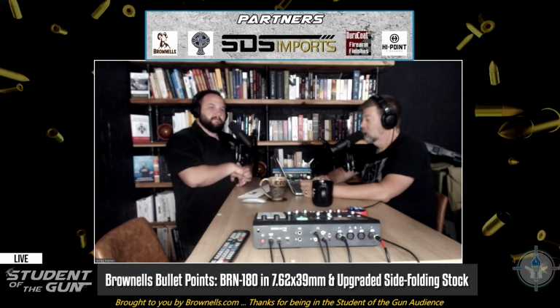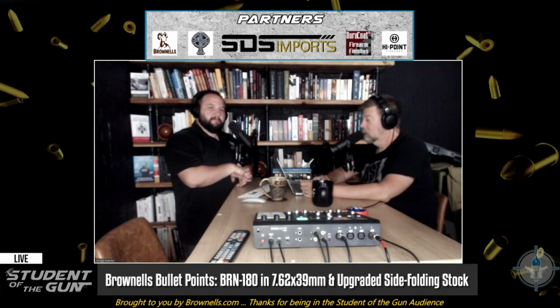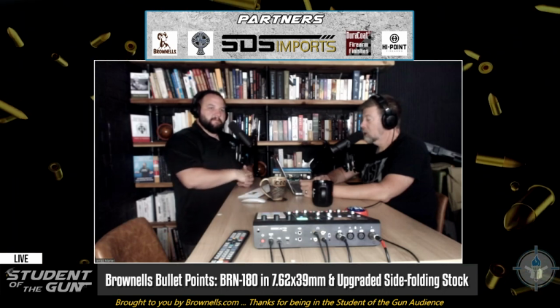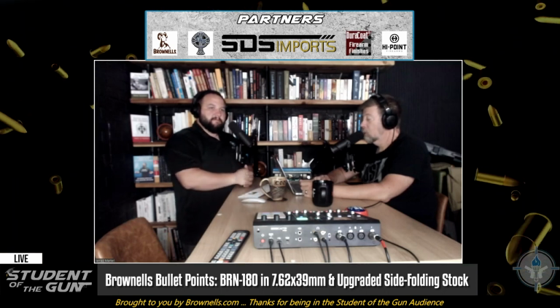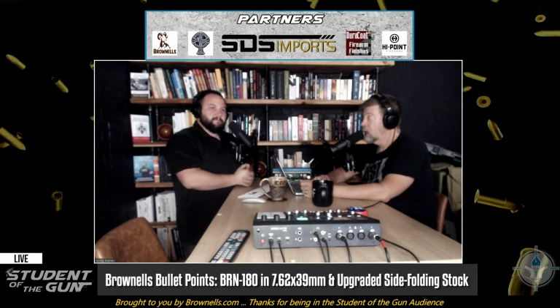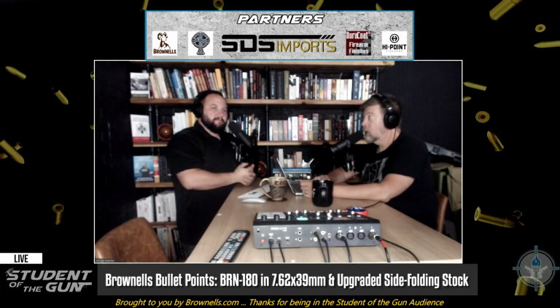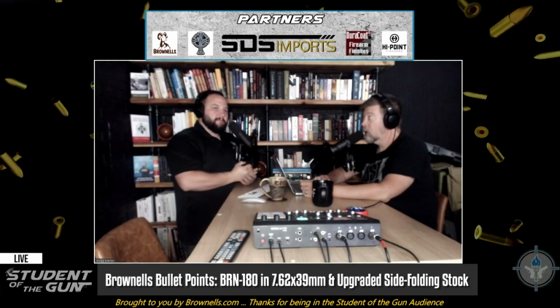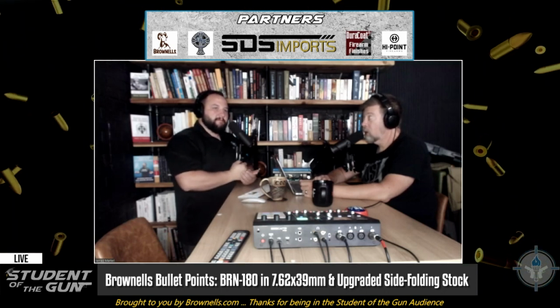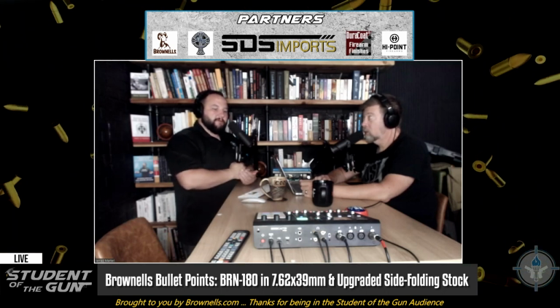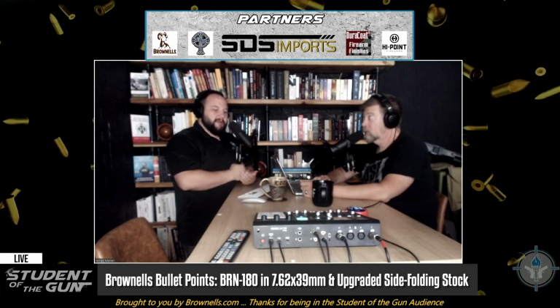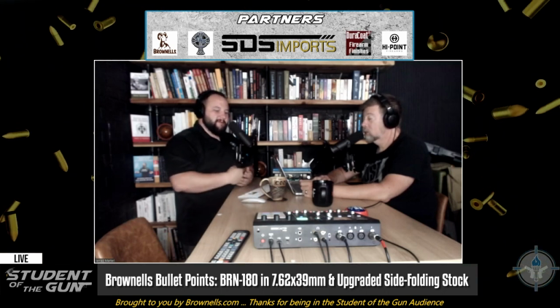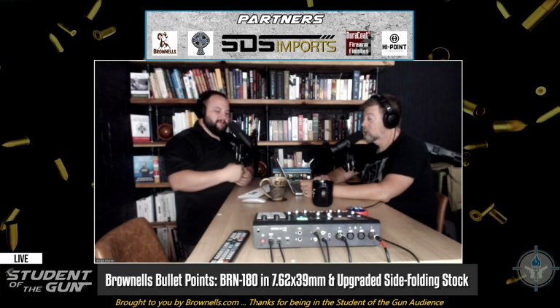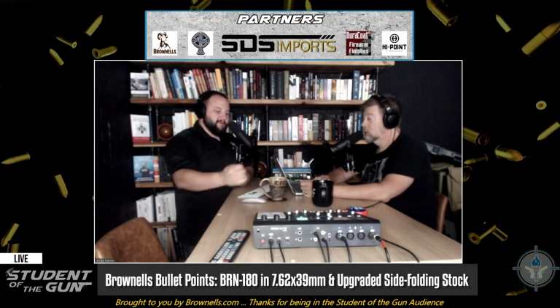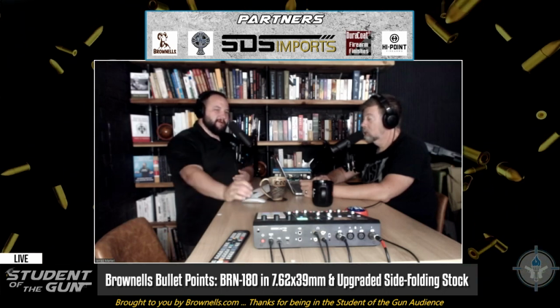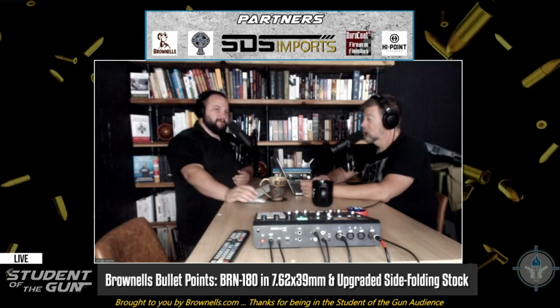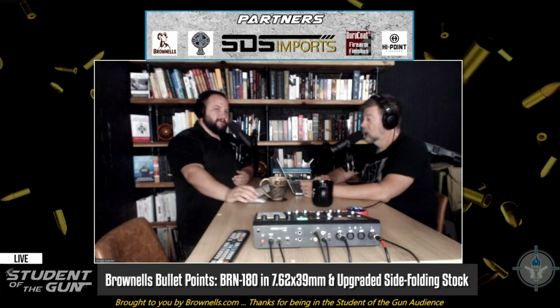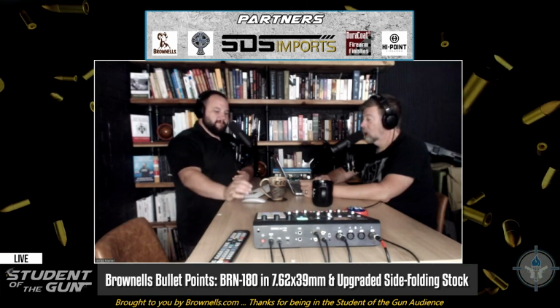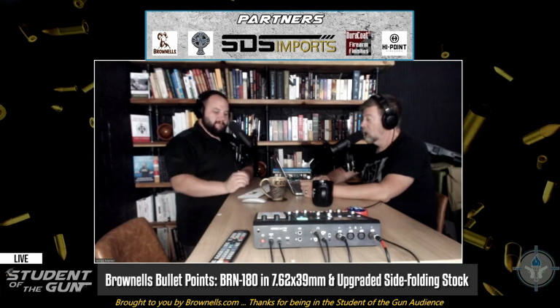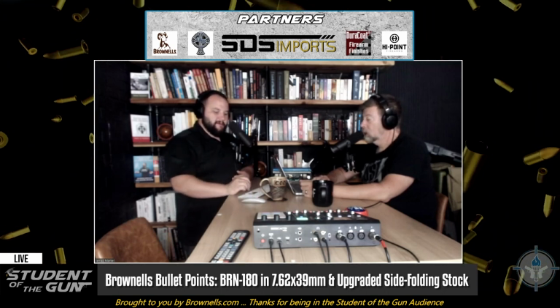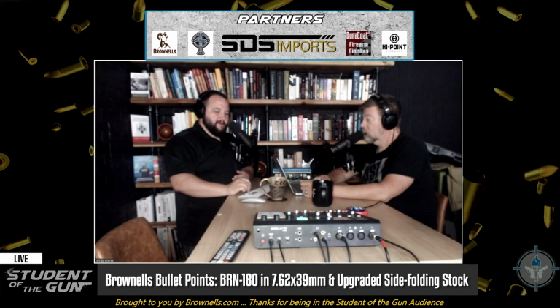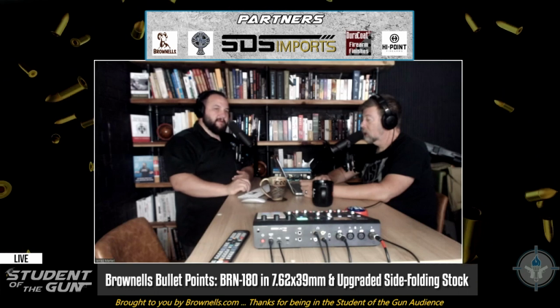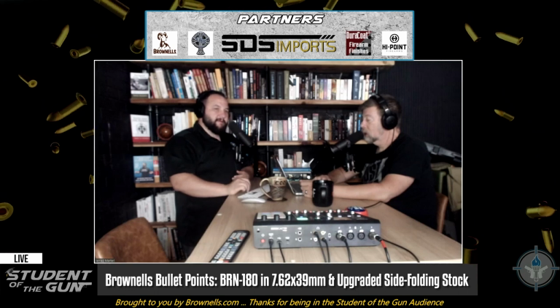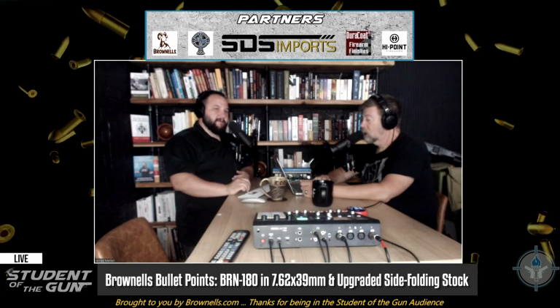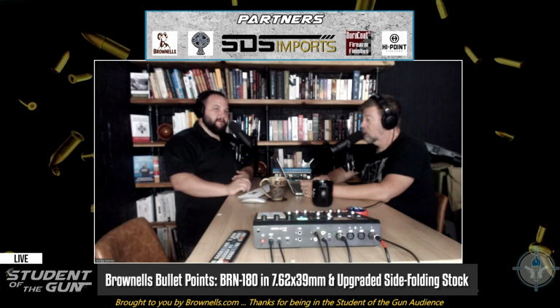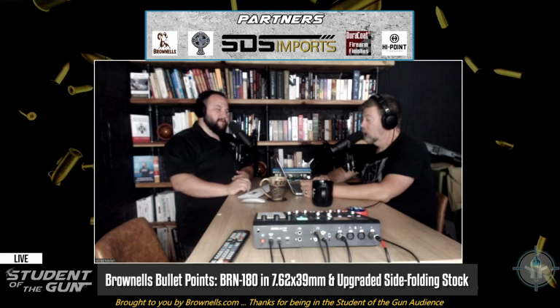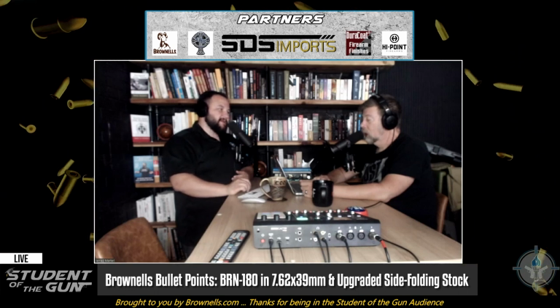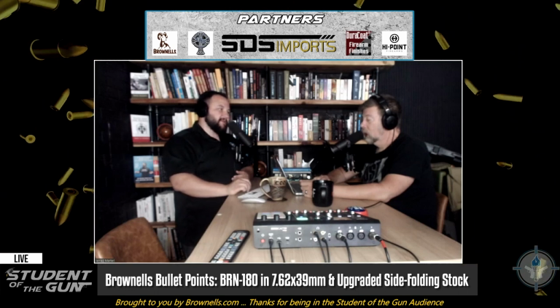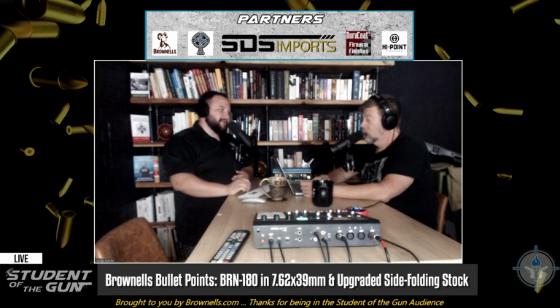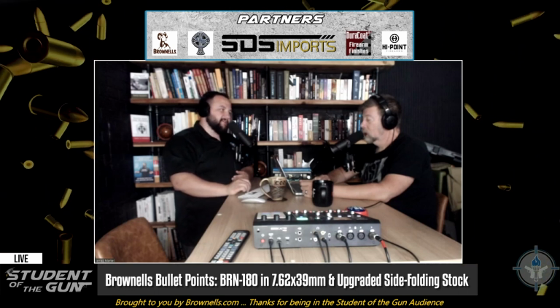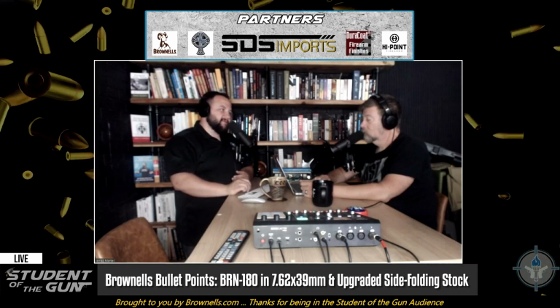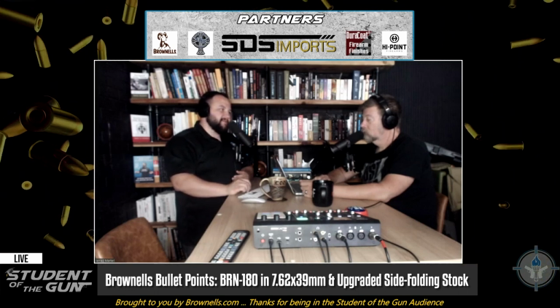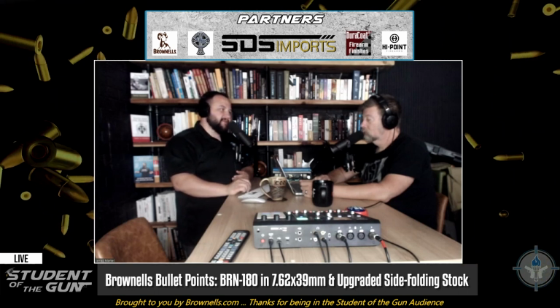It might be a firearm. Well, that happens in New York too. Okay, maybe not that exact specific thing.